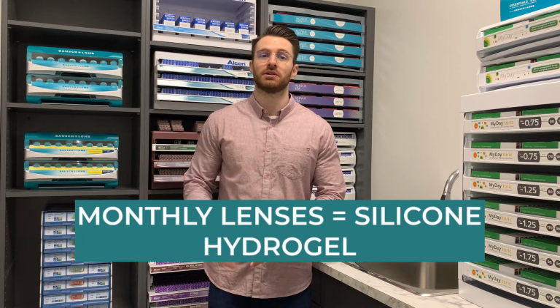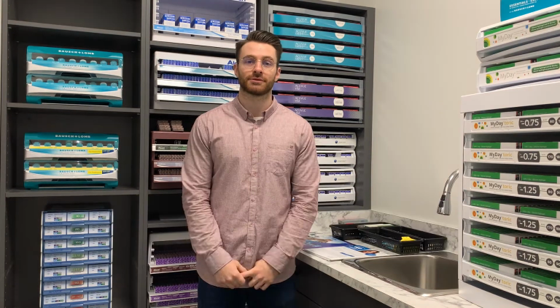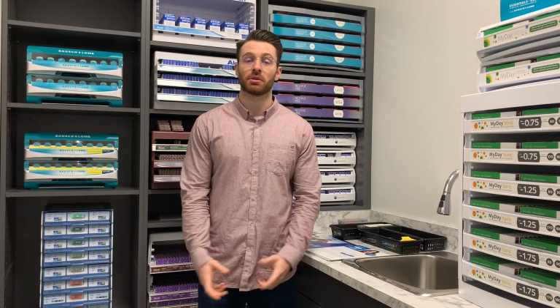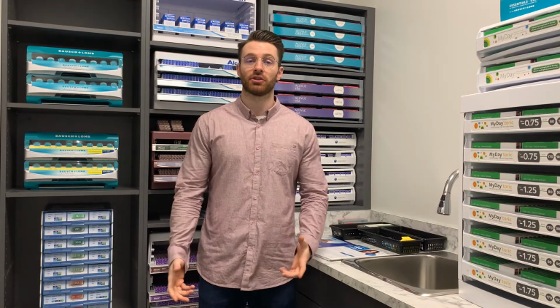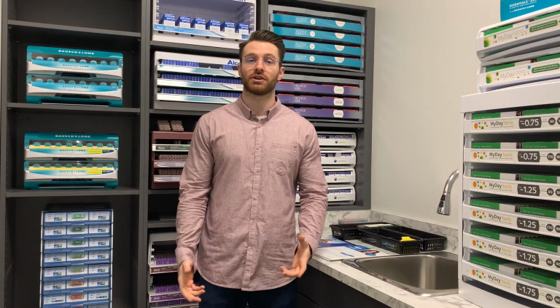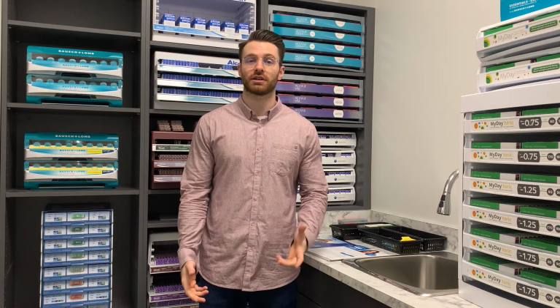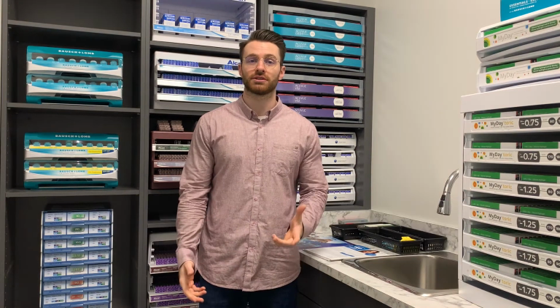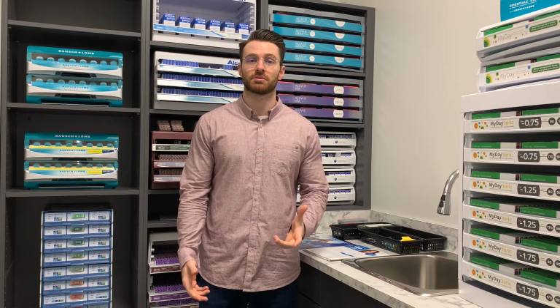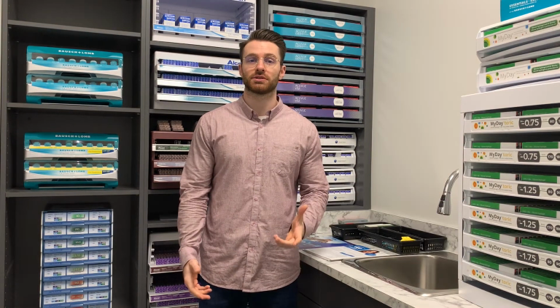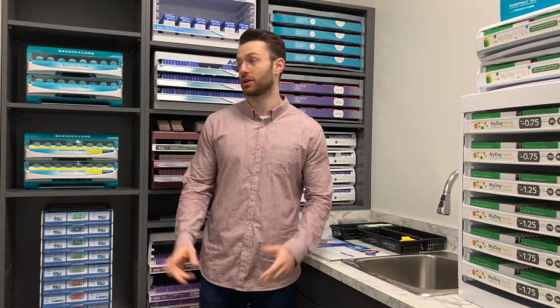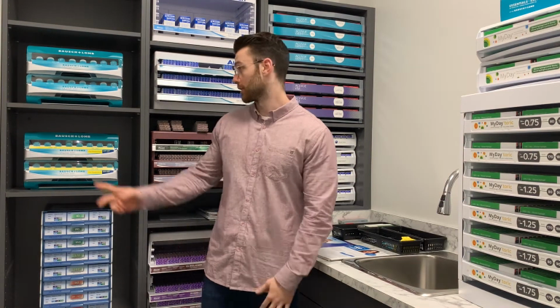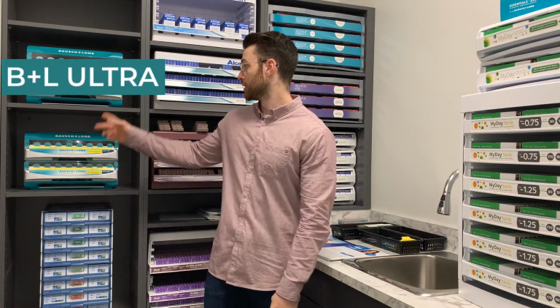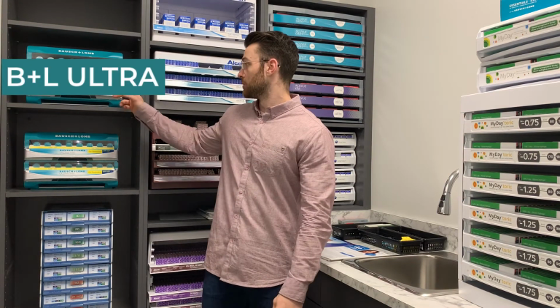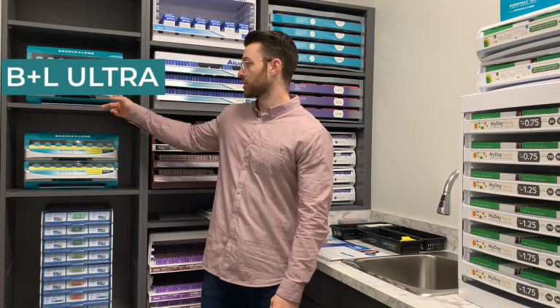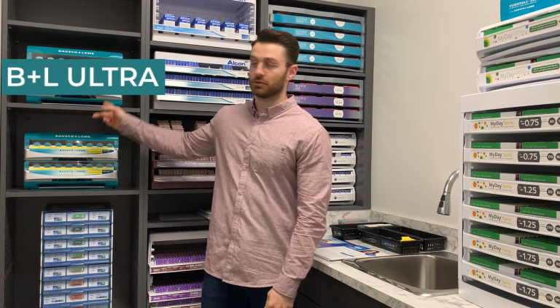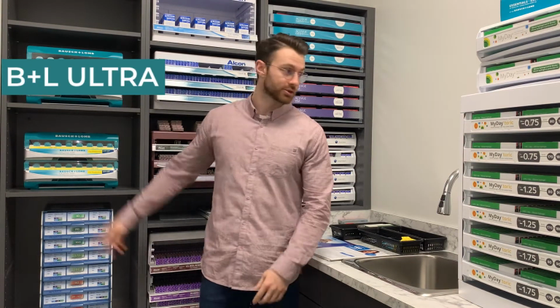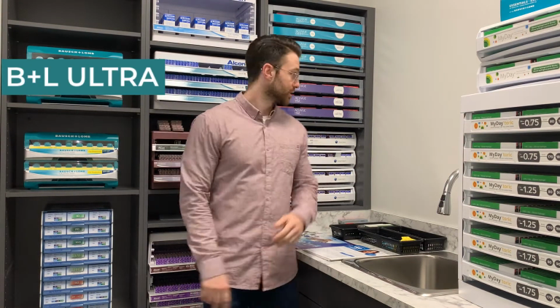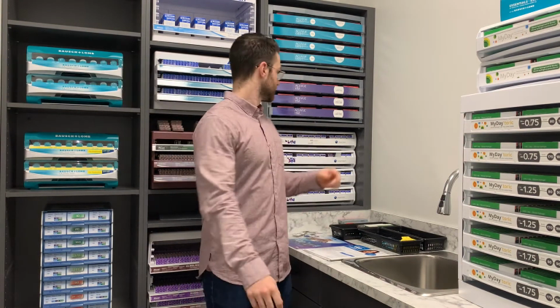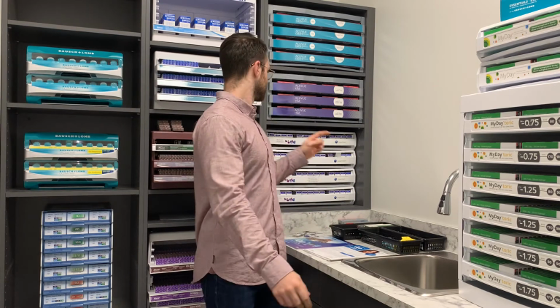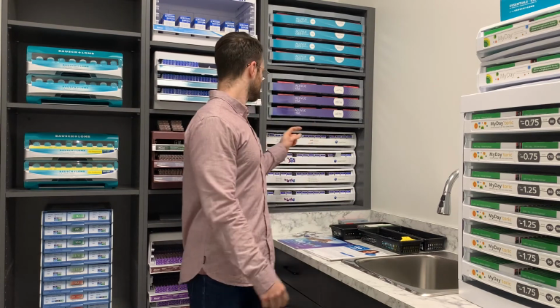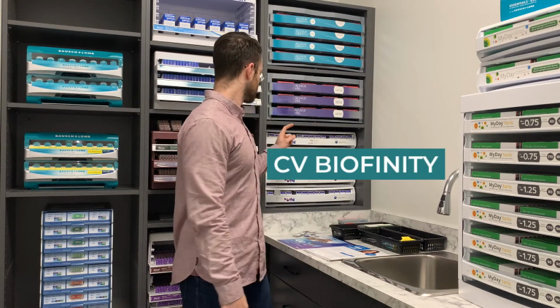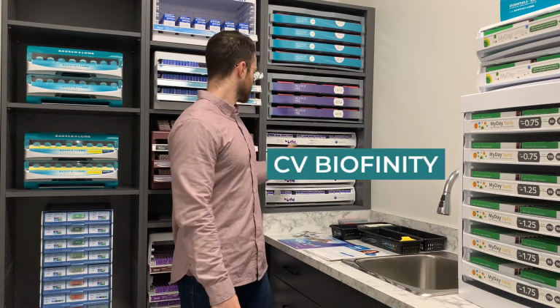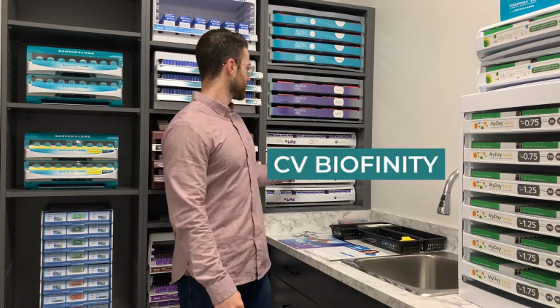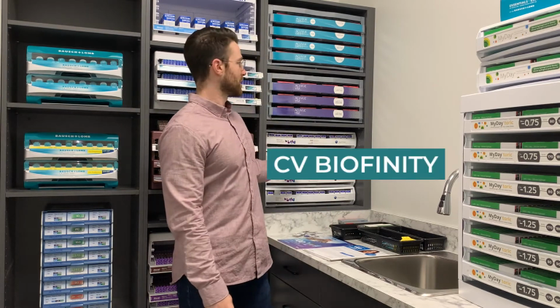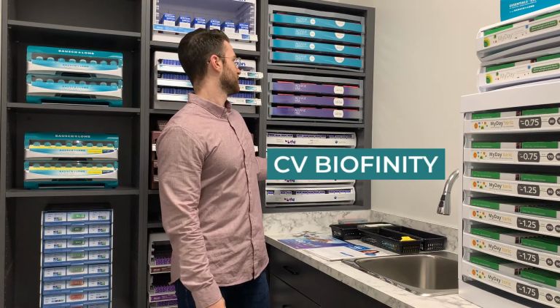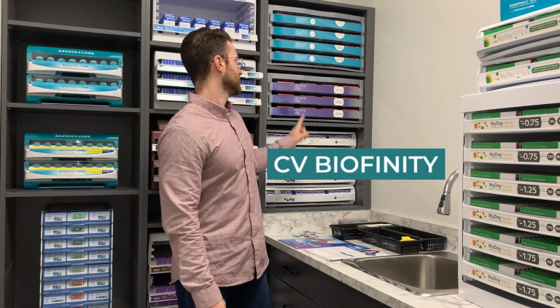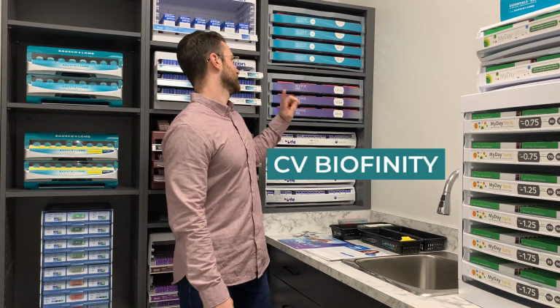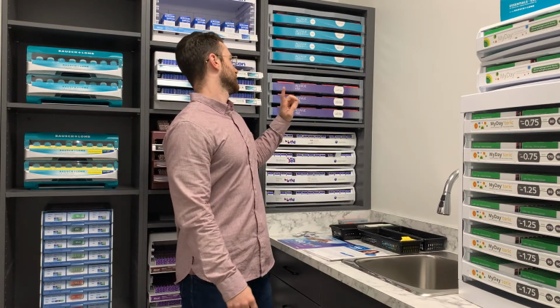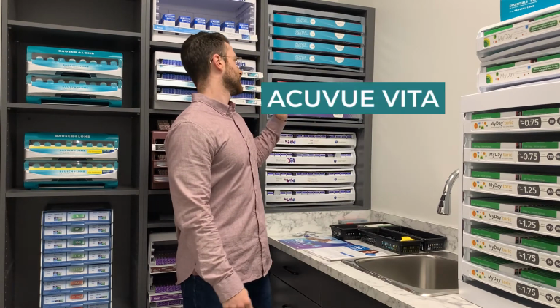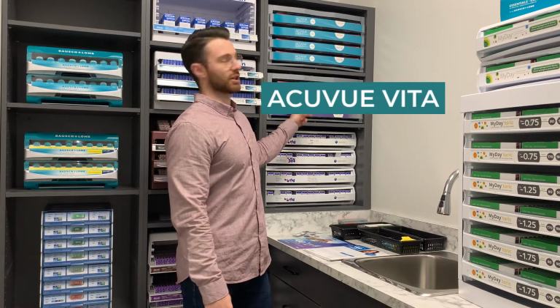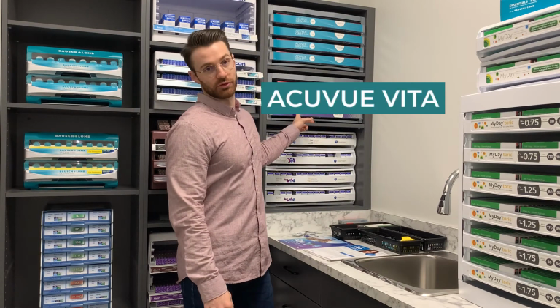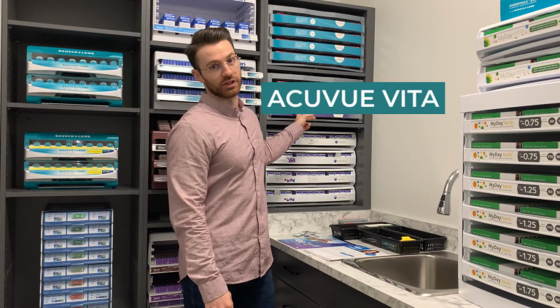The majority of monthly contact lenses that we use nowadays are all silicone hydrogel material. Some of the monthly contact lens options are Bausch+Lomb Ultra, Cooper Vision Biofinity, and Acuvue.